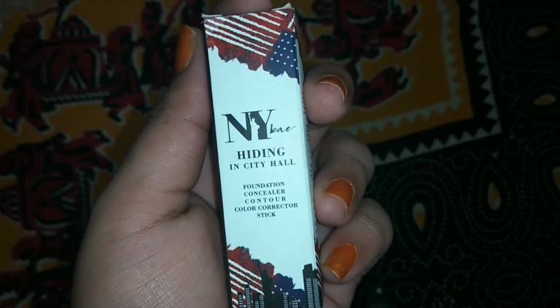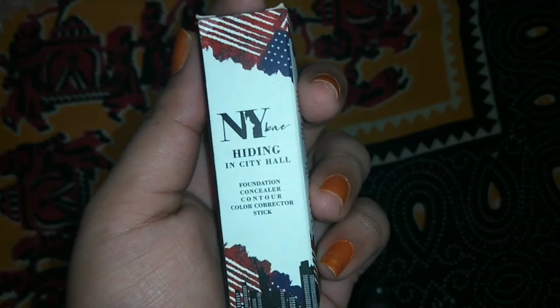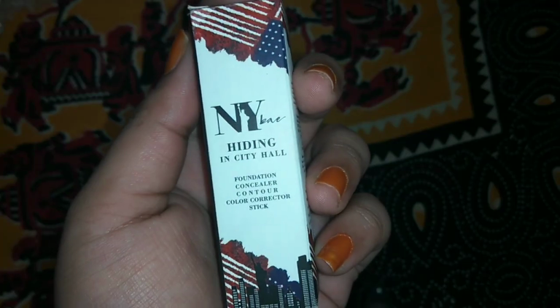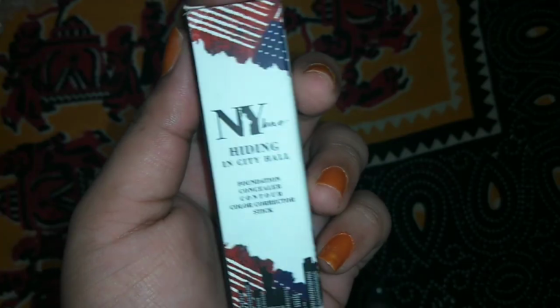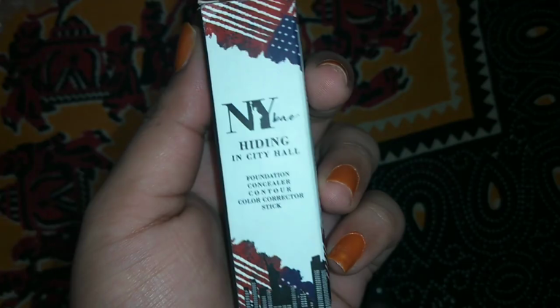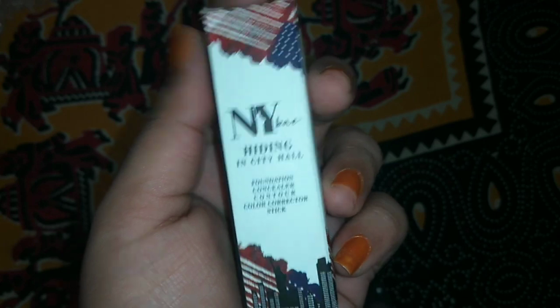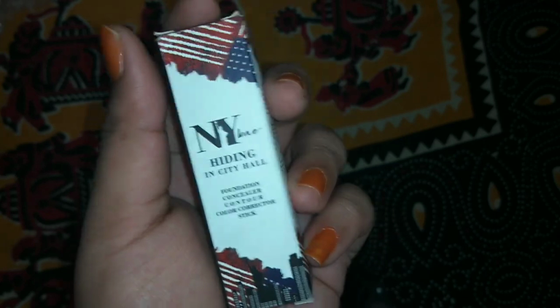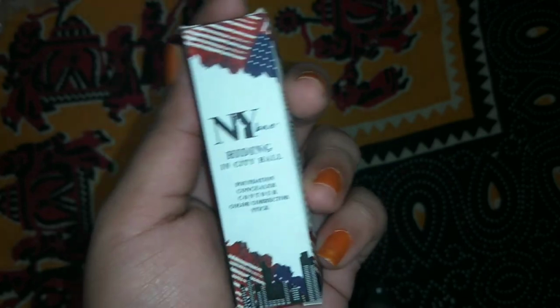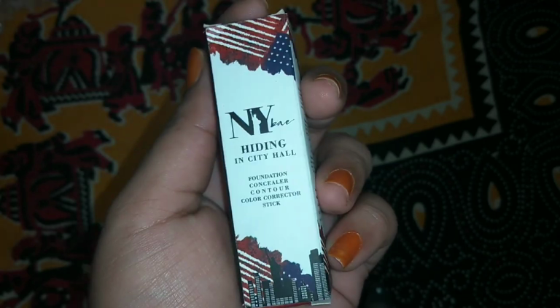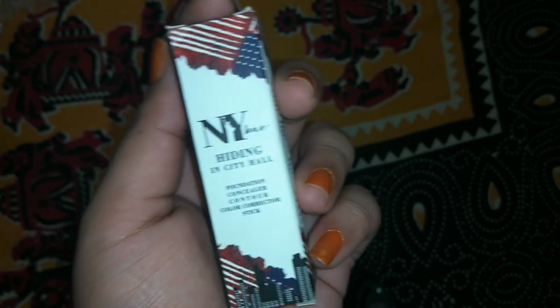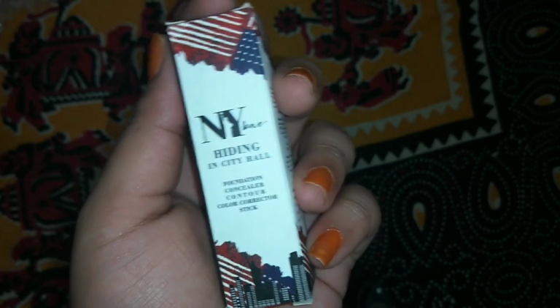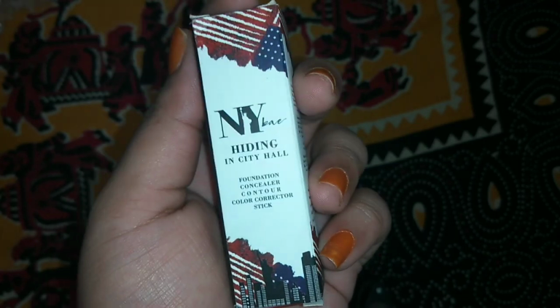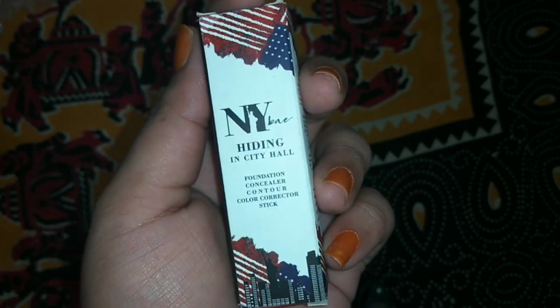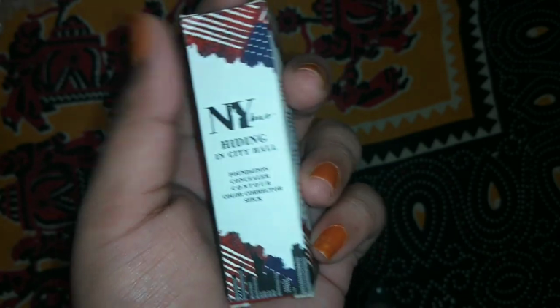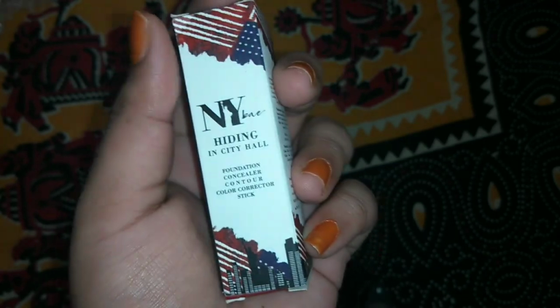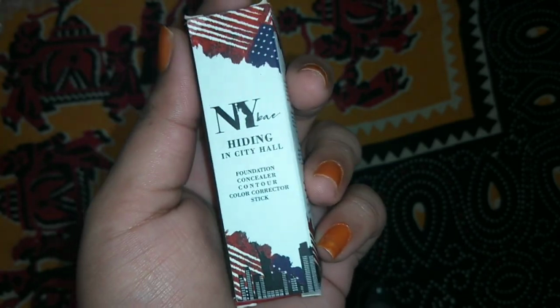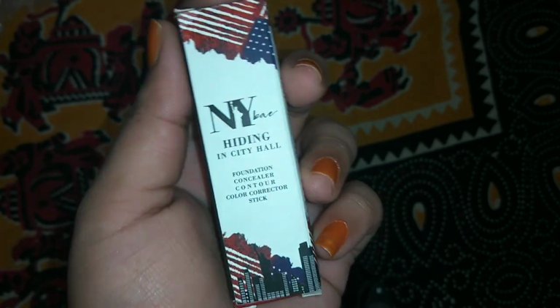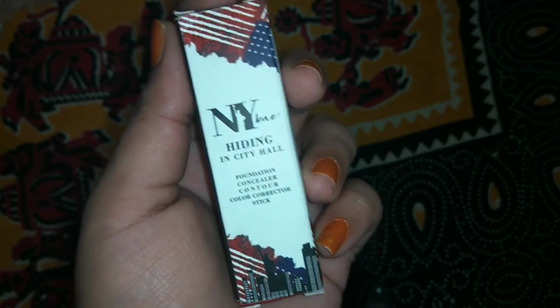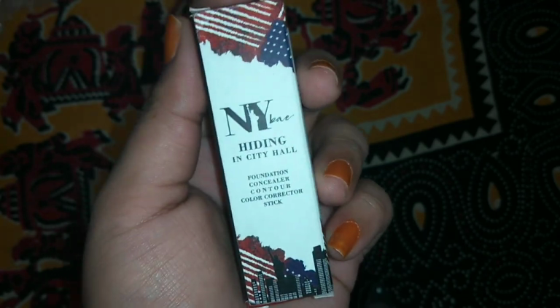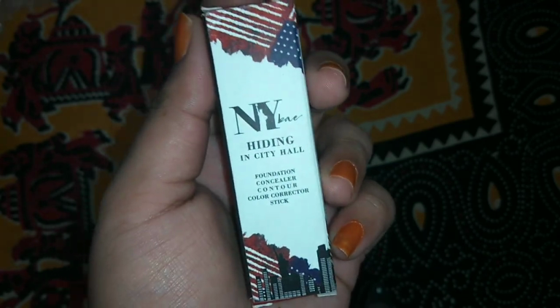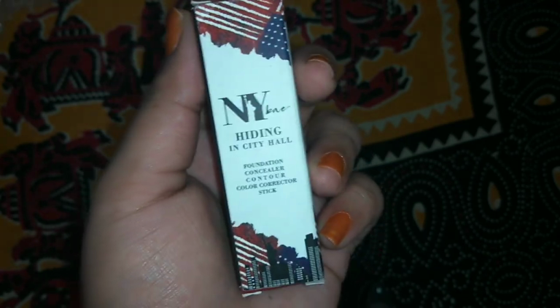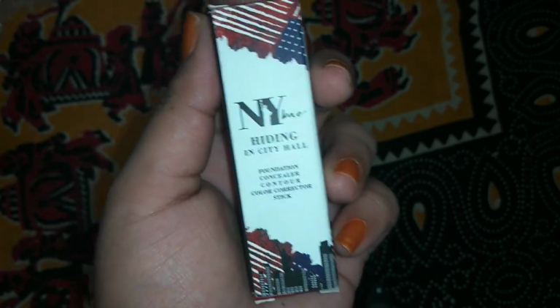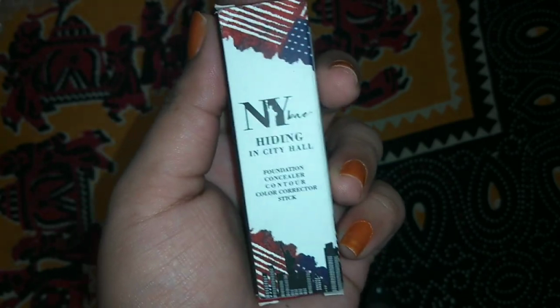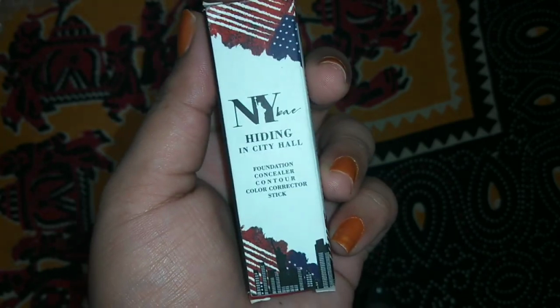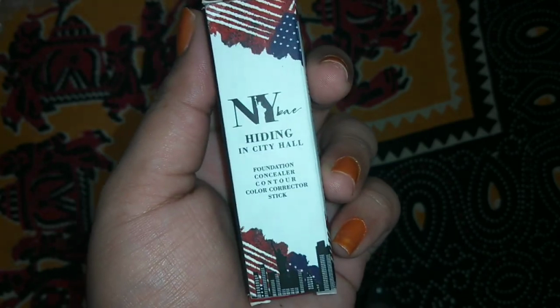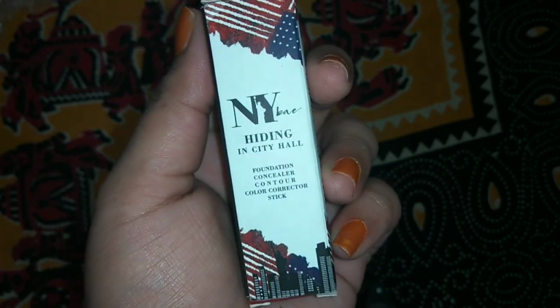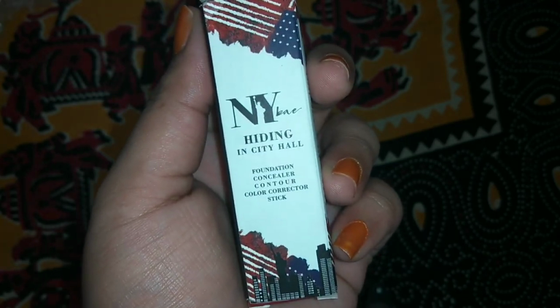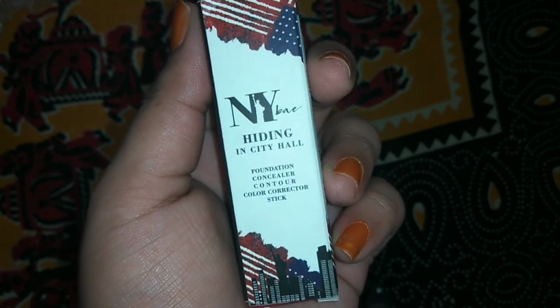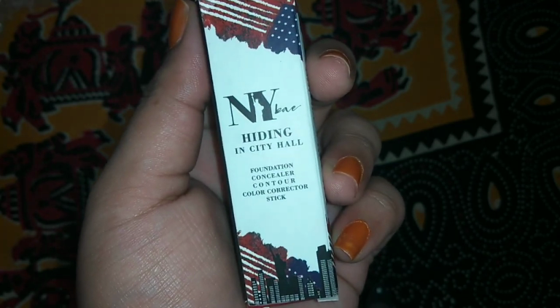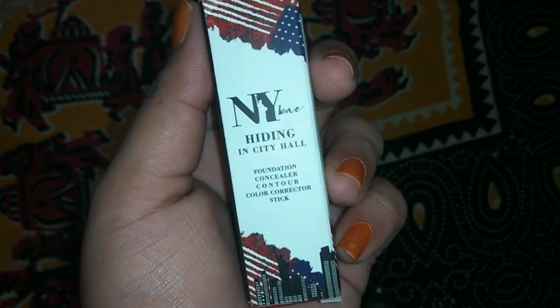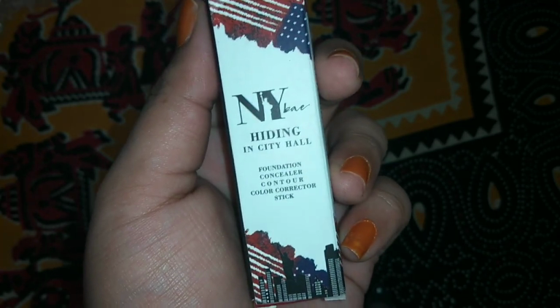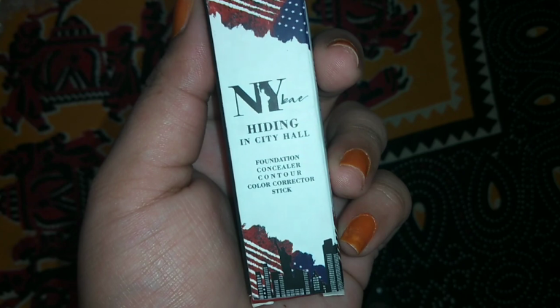Friends, you can see this is the packaging. You can see the packaging and how NYBake is presented — it's only on one side.